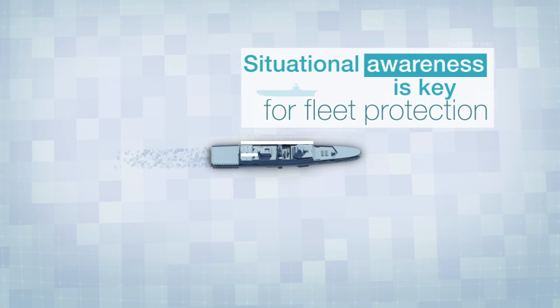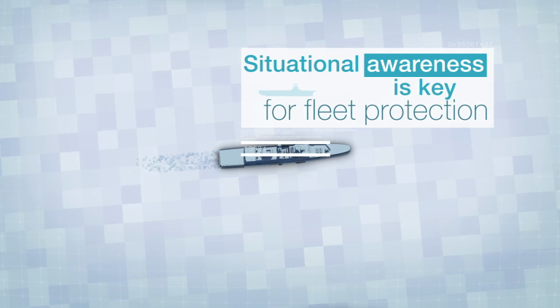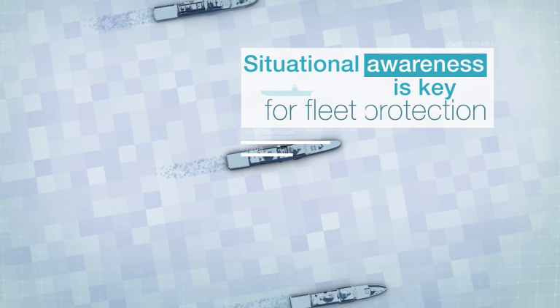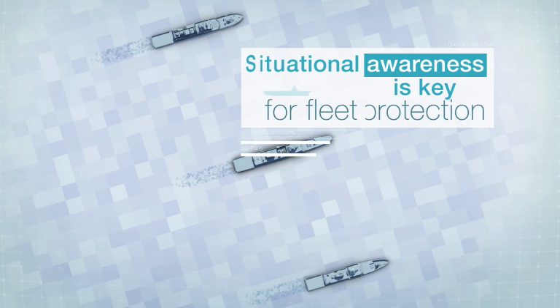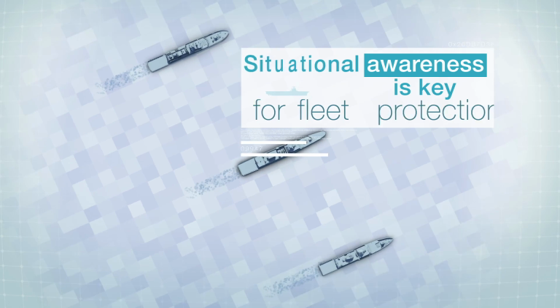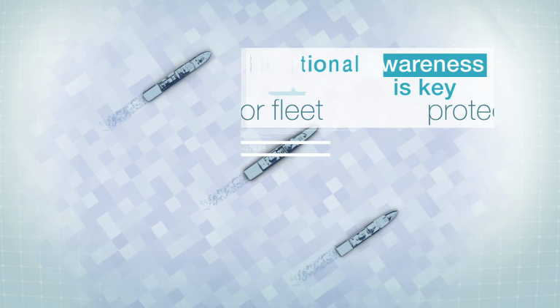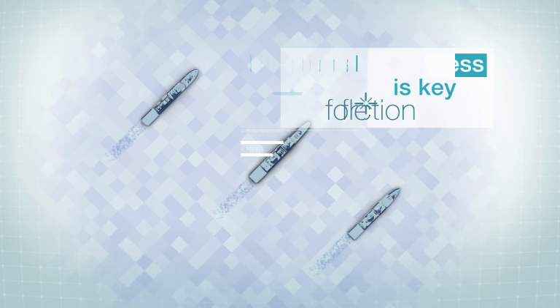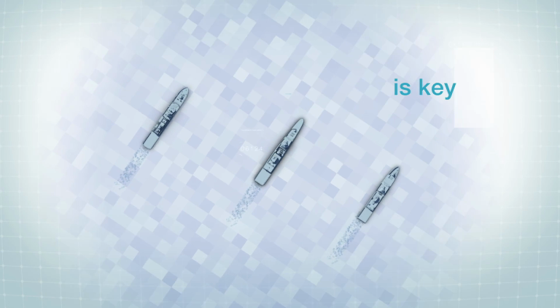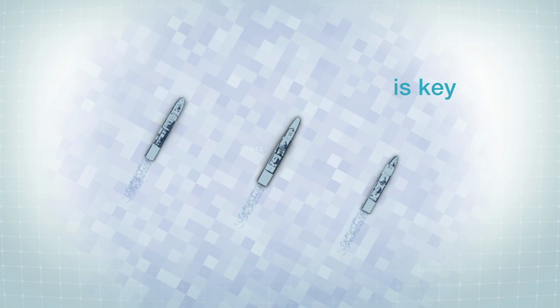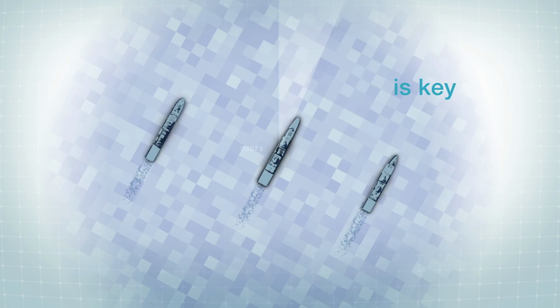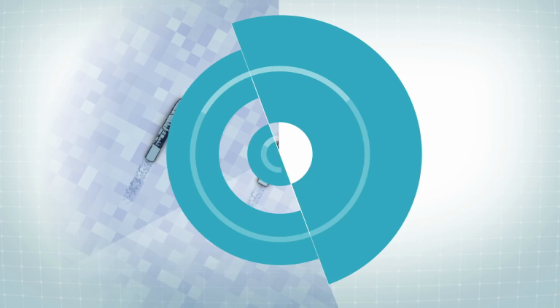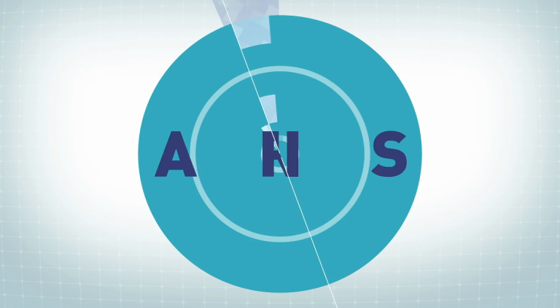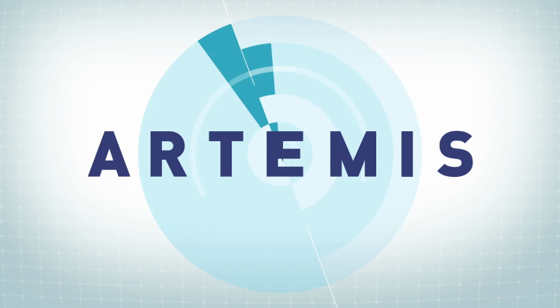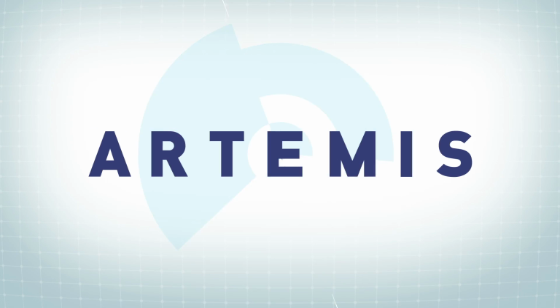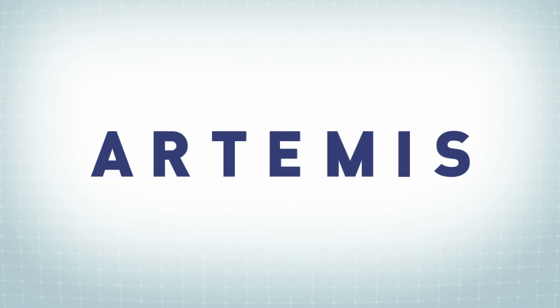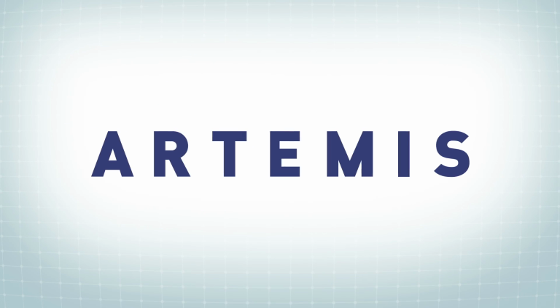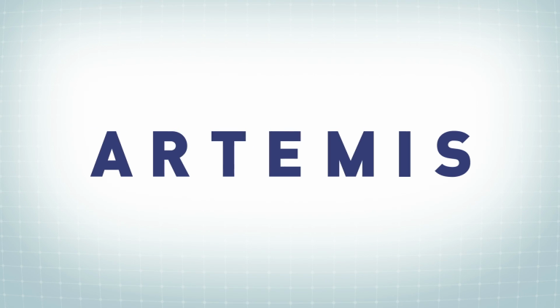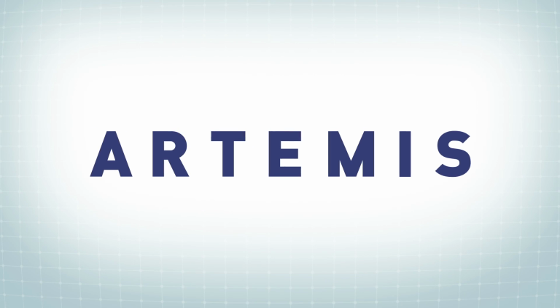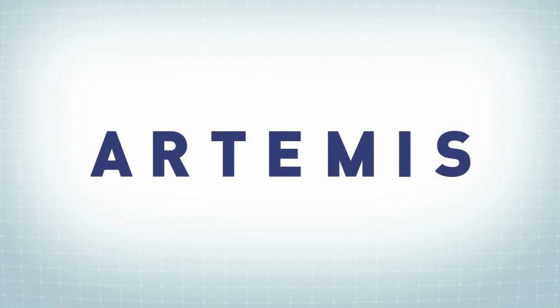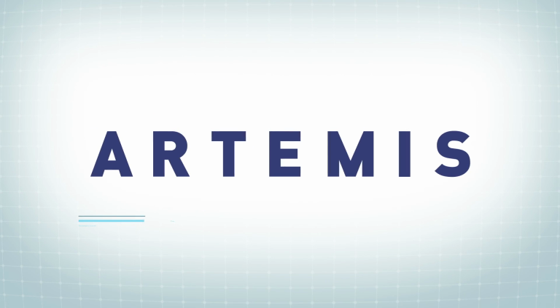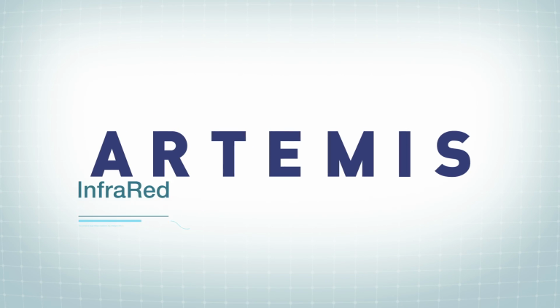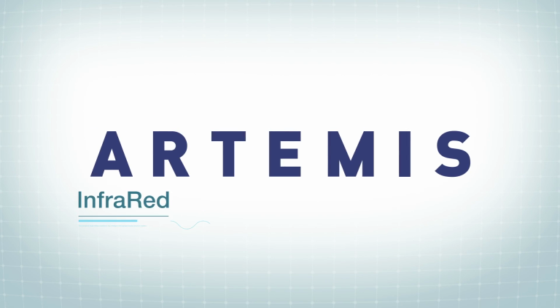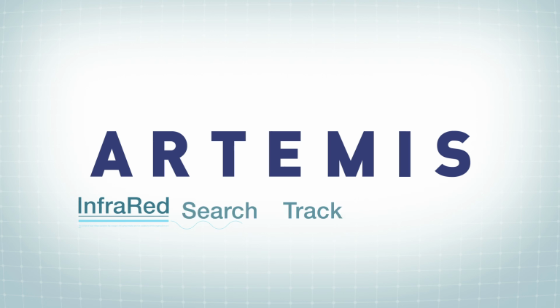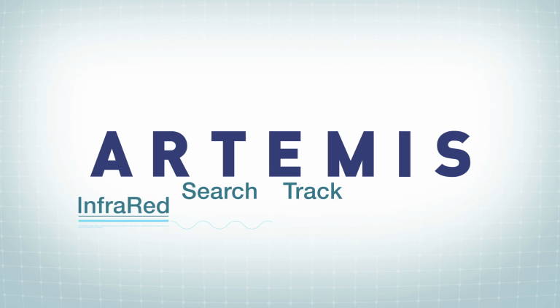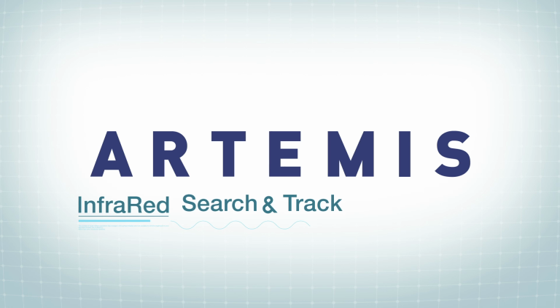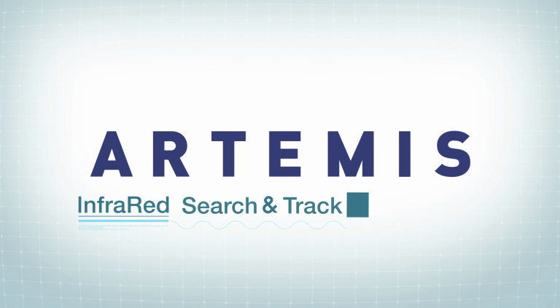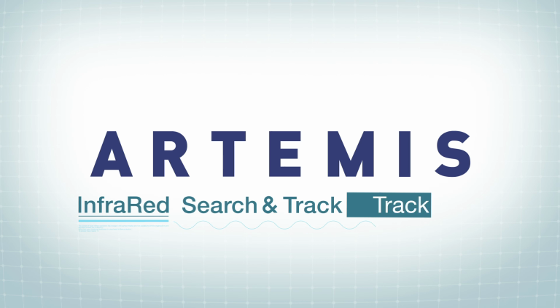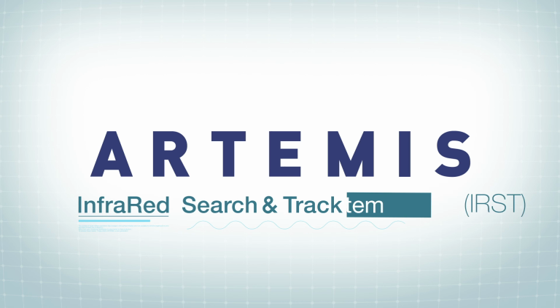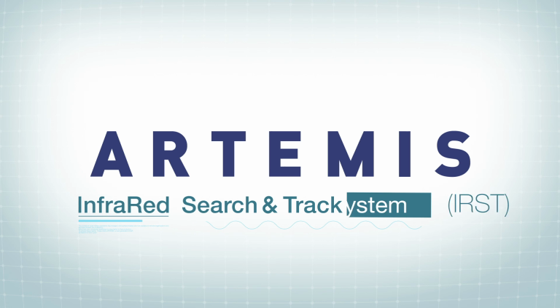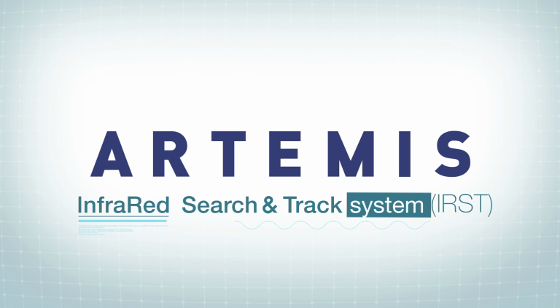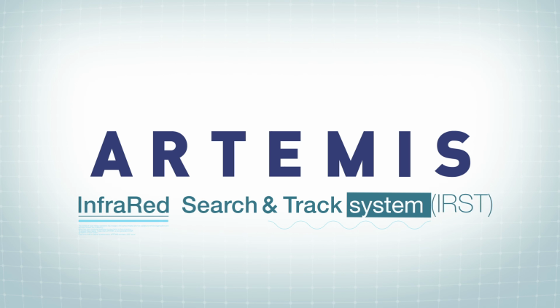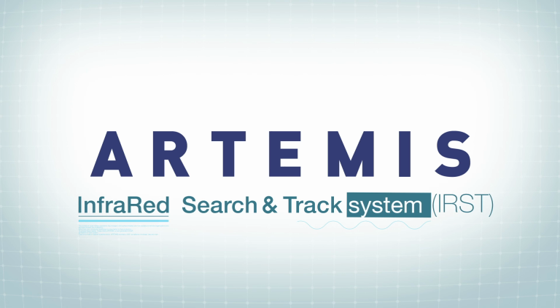To answer these needs, TALIS offers Artemis, a new generation infrared search and track system.